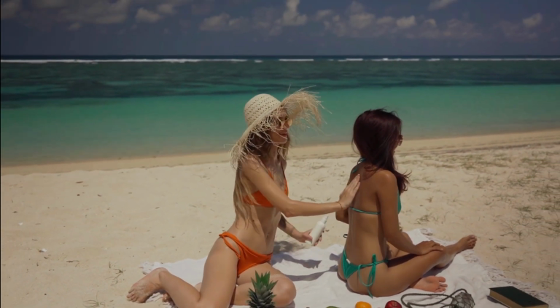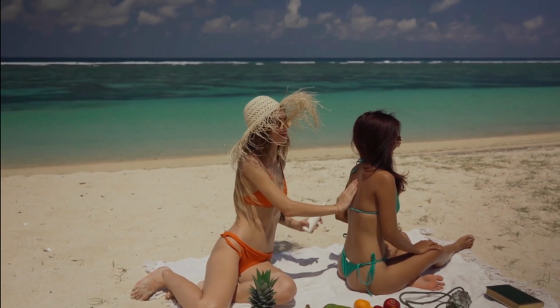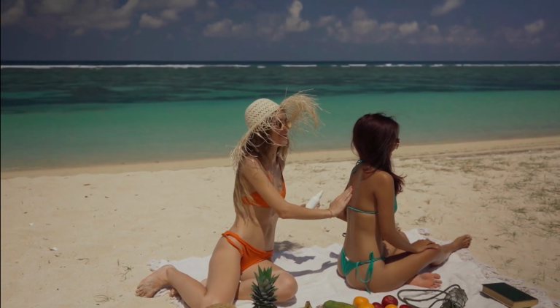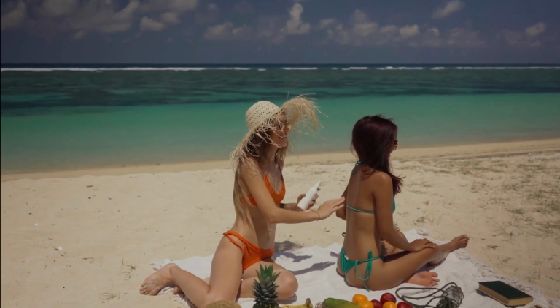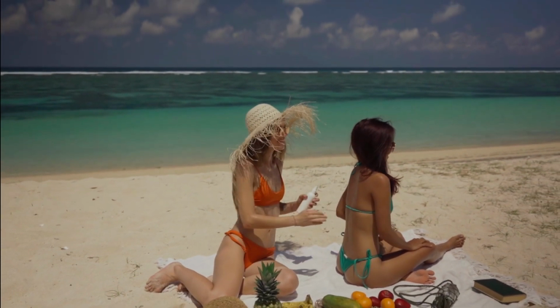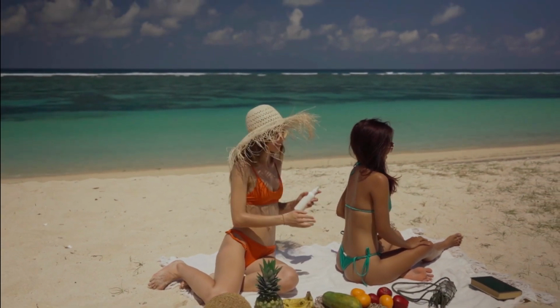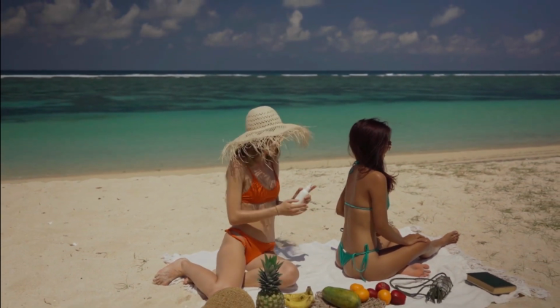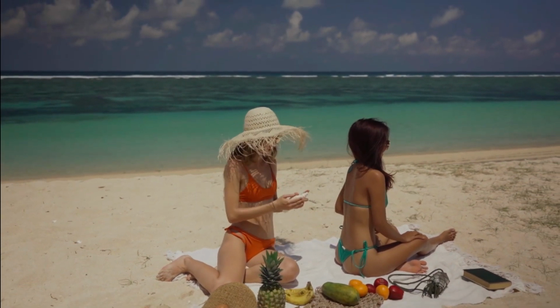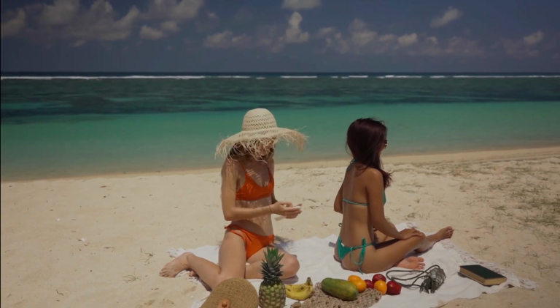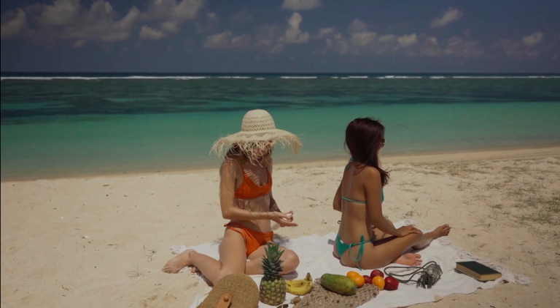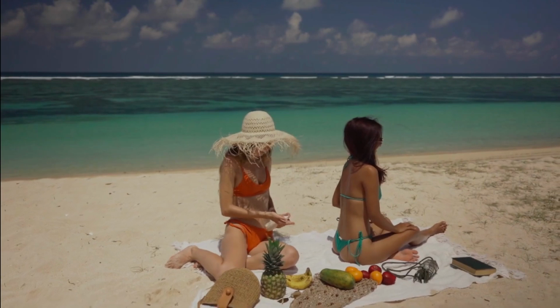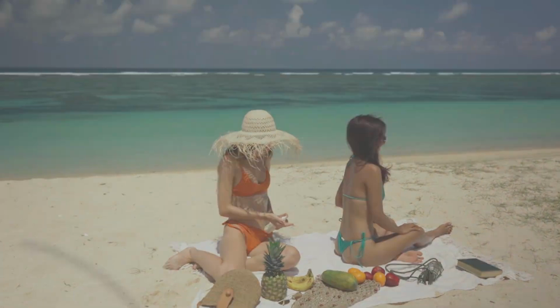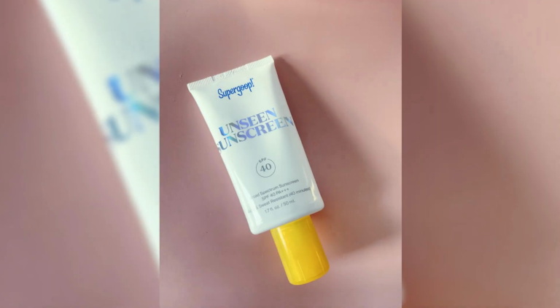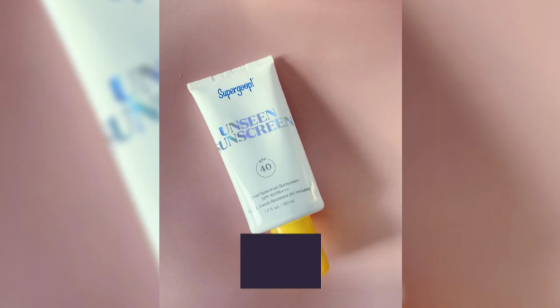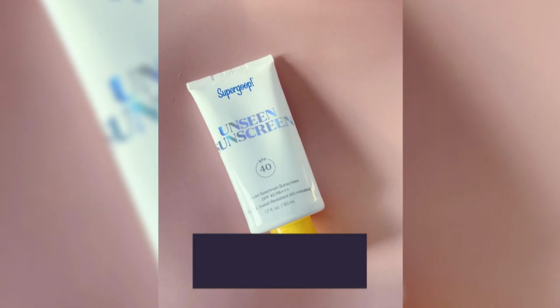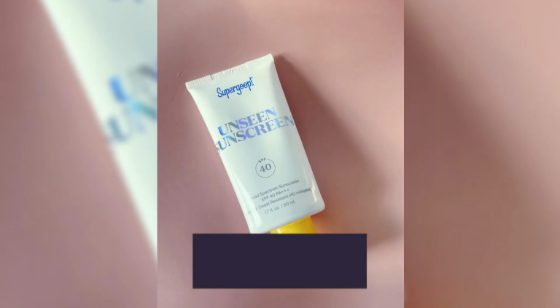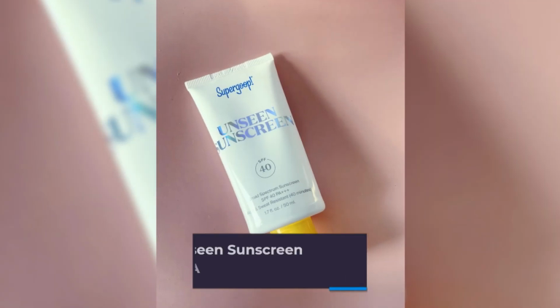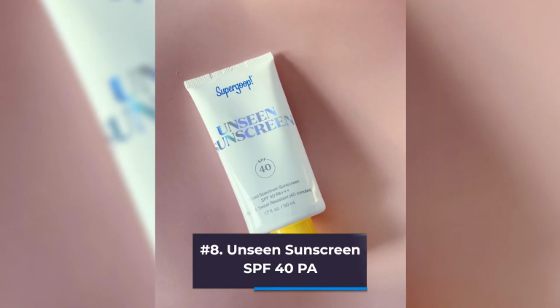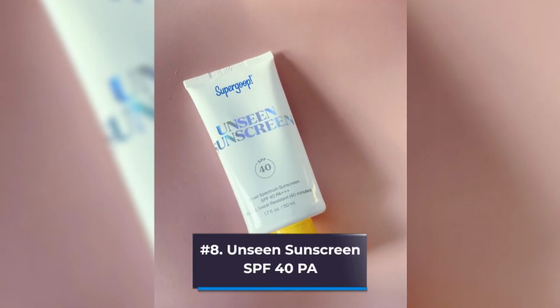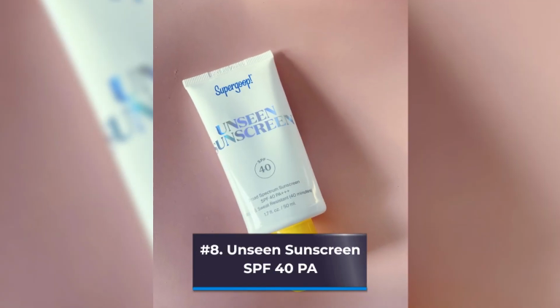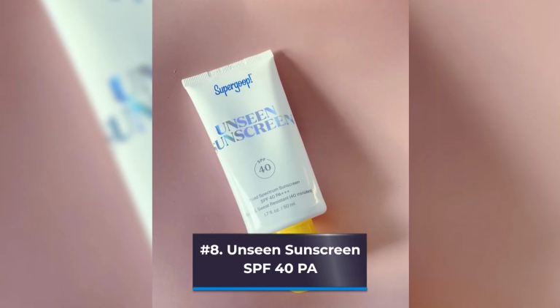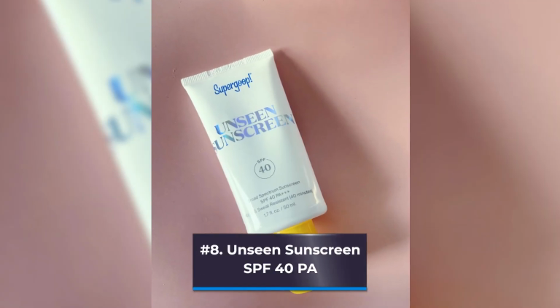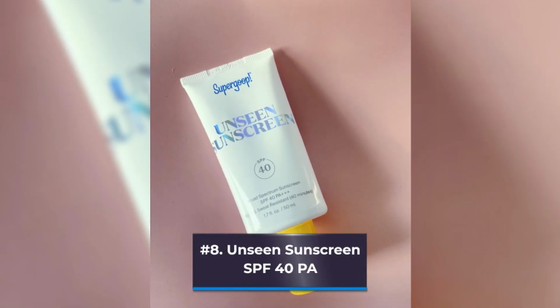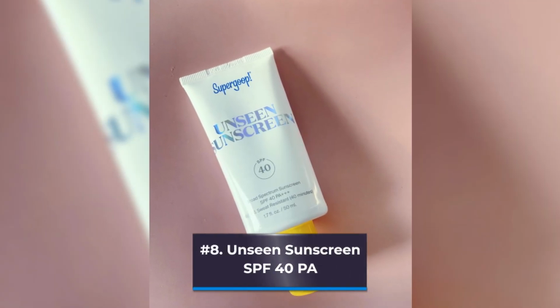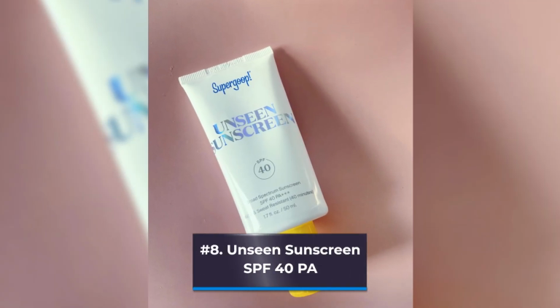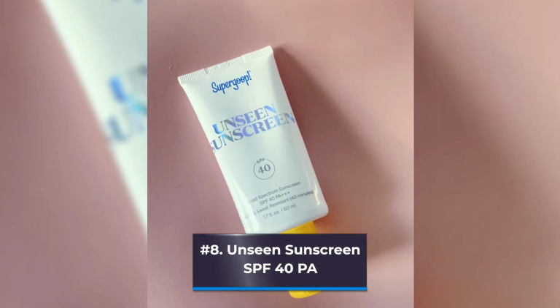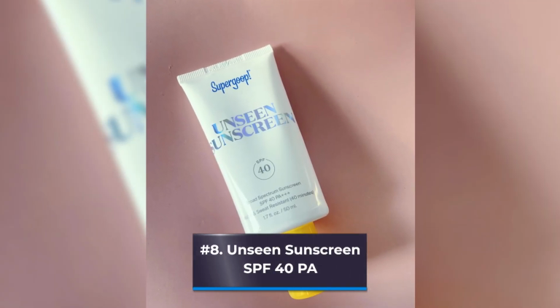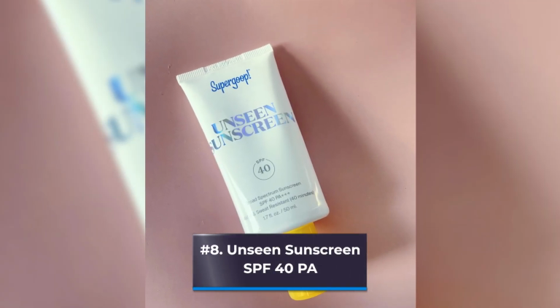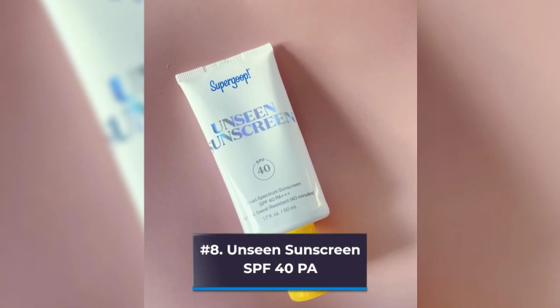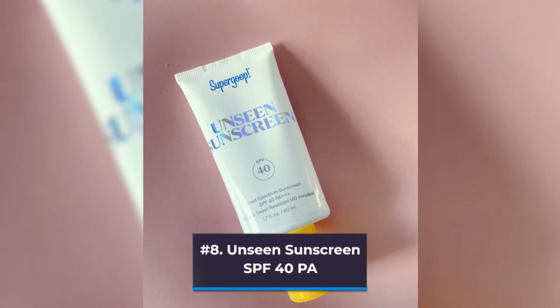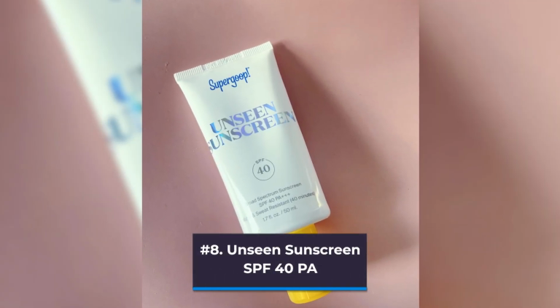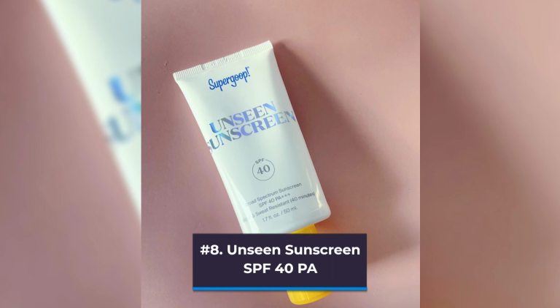Here are the top 8 best sunscreens on Amazon. Number 8: Unseen Sunscreen SPF 40 PA.